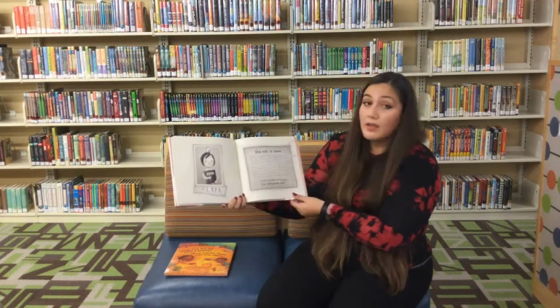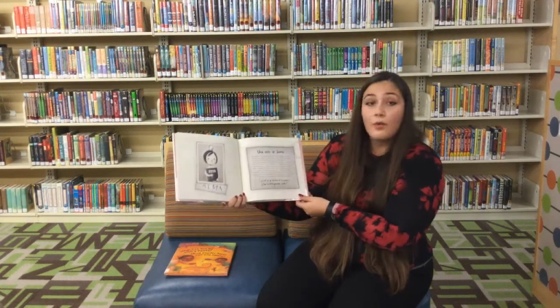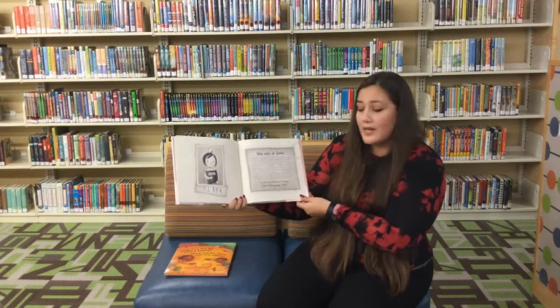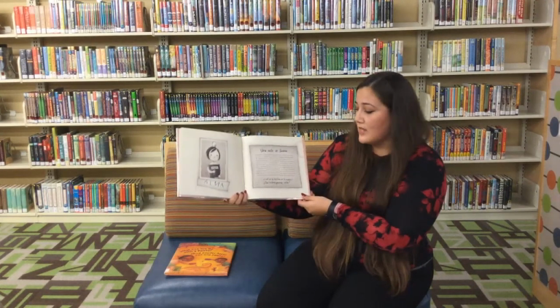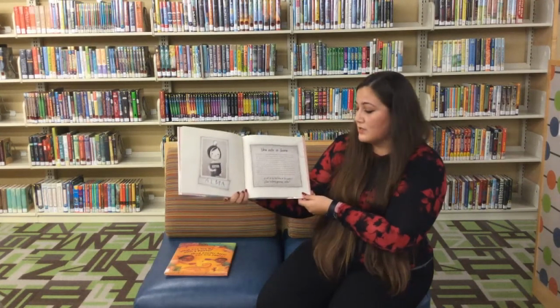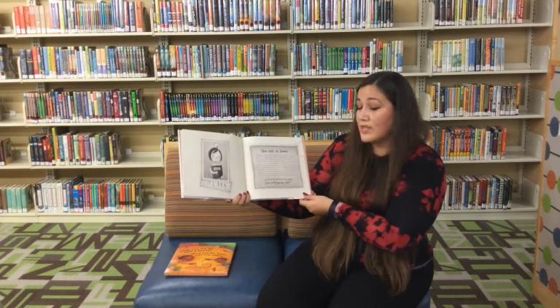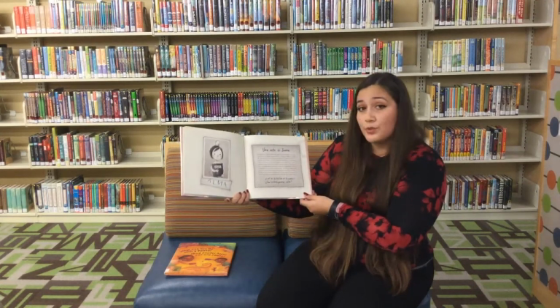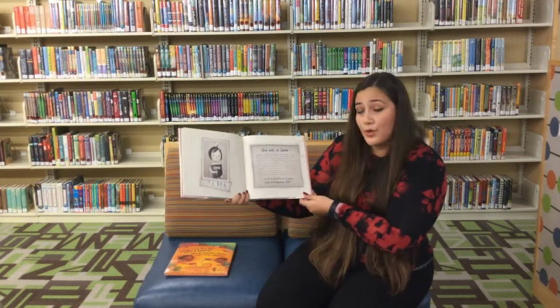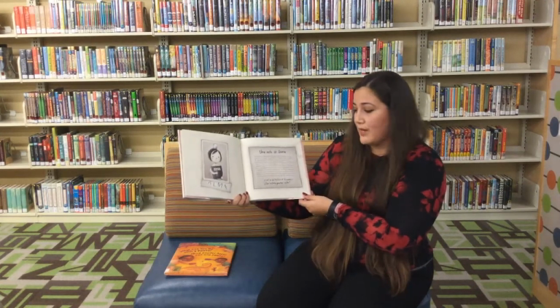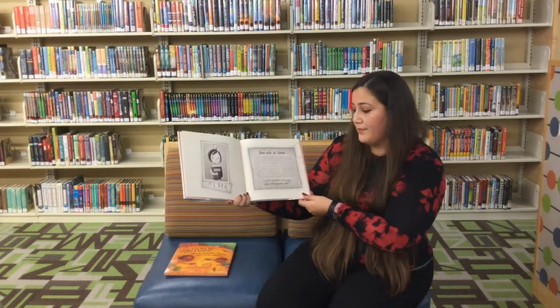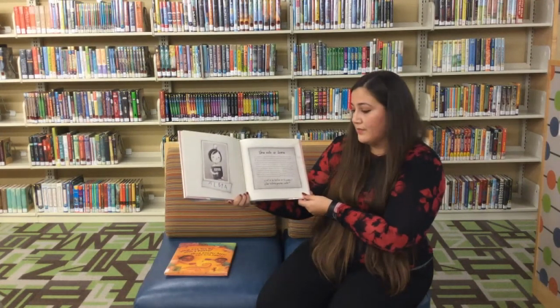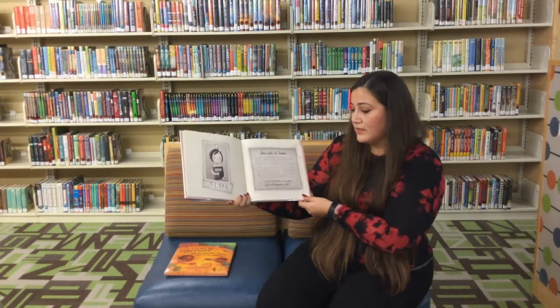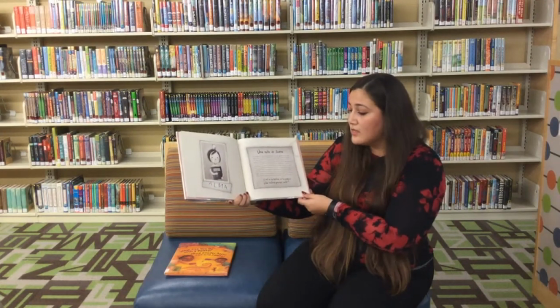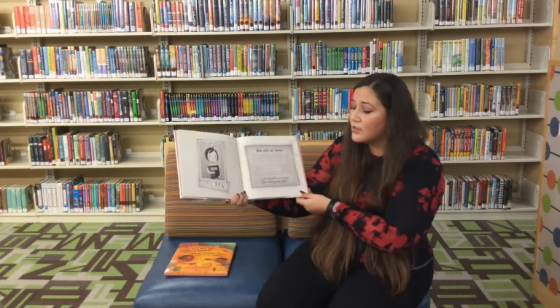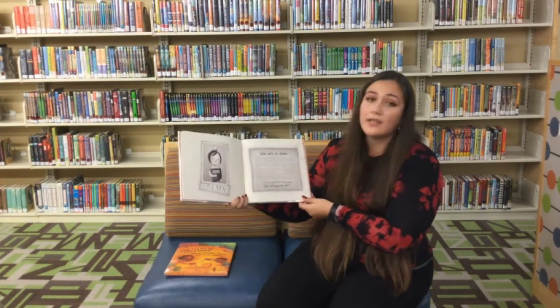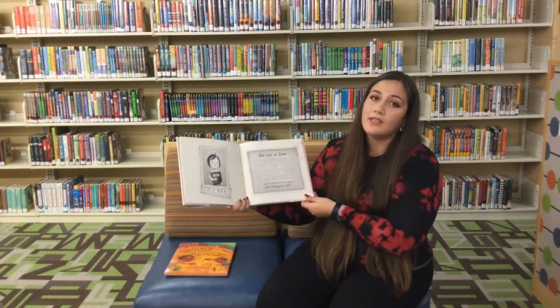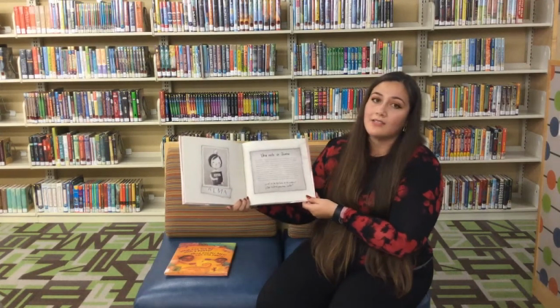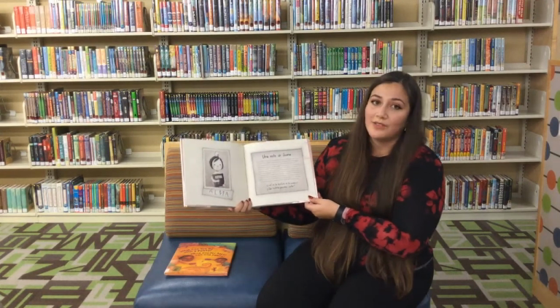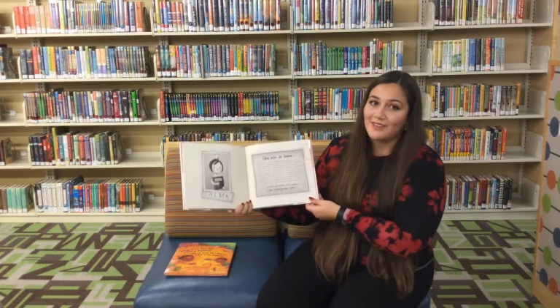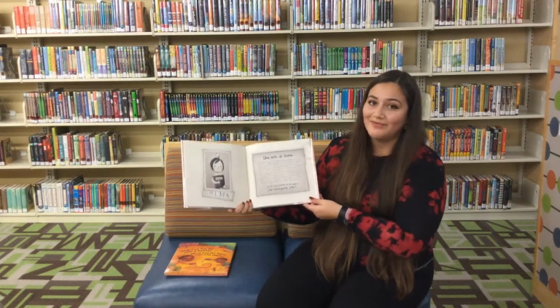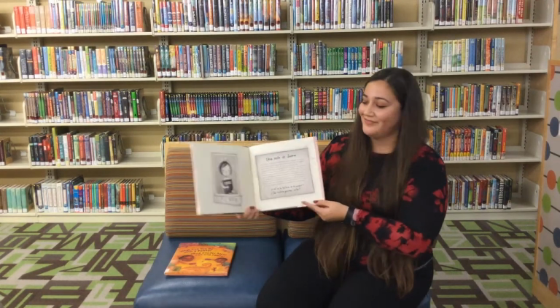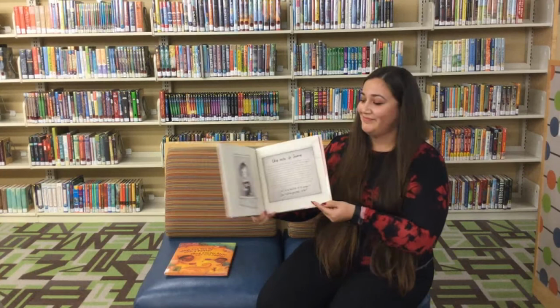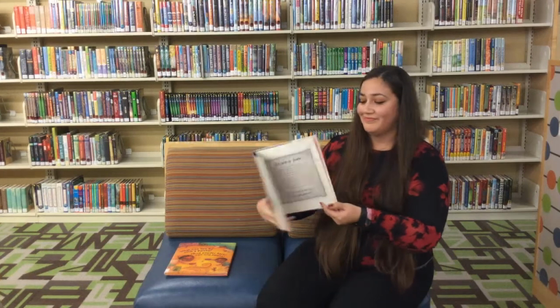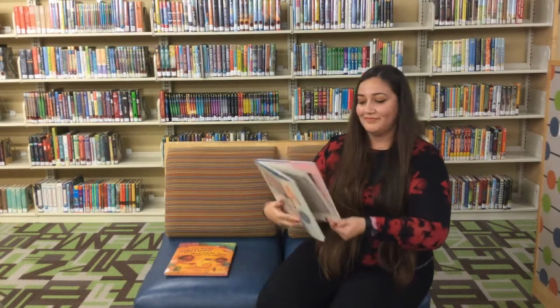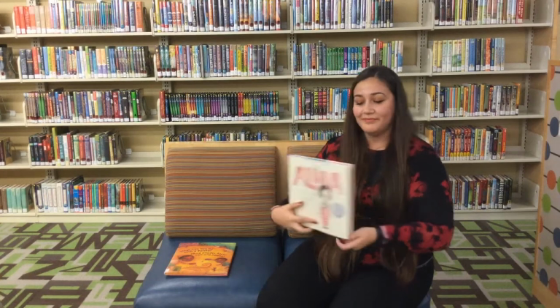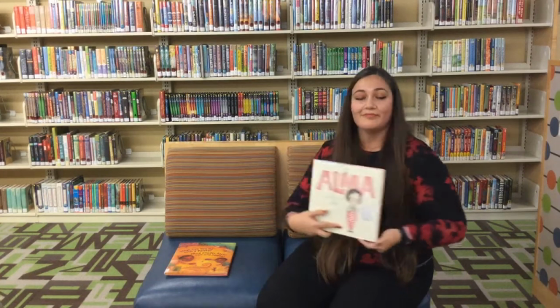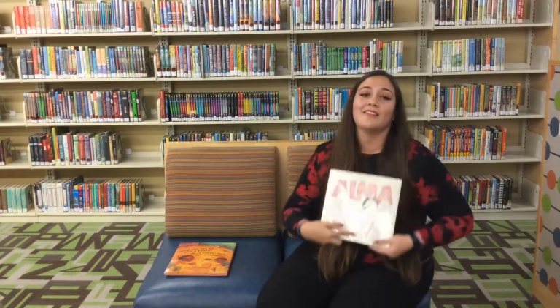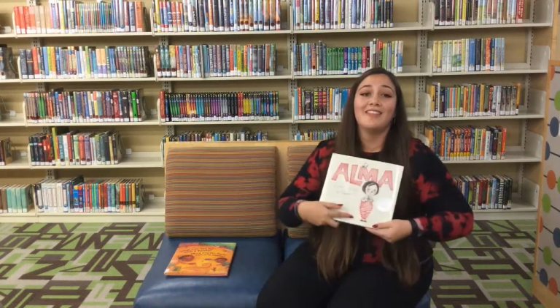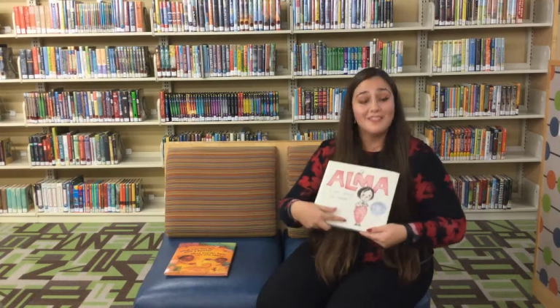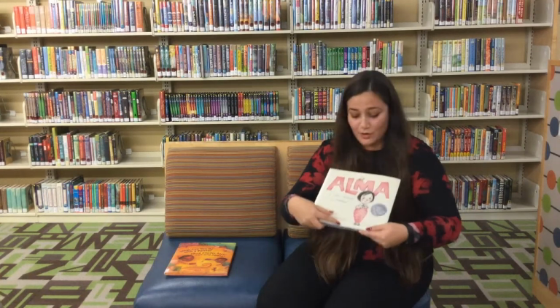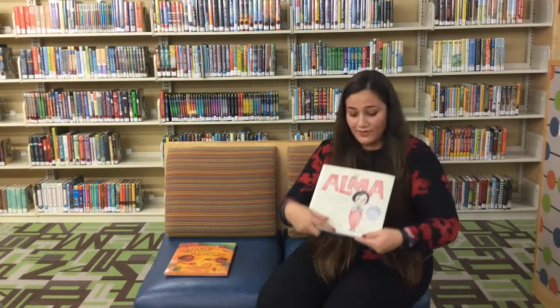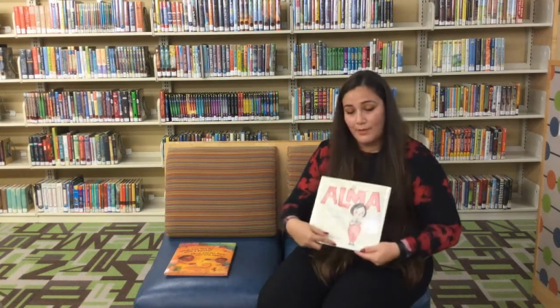¿Cuál es la historia de tu nombre? ¿Qué historia quisieras contar? Y eso es la historia de Alma.